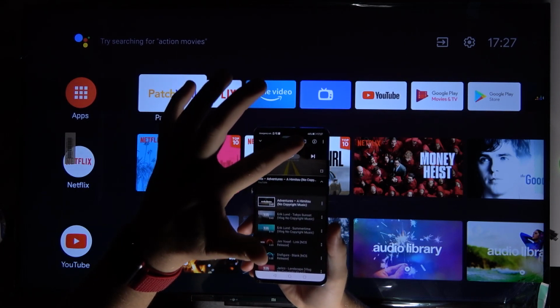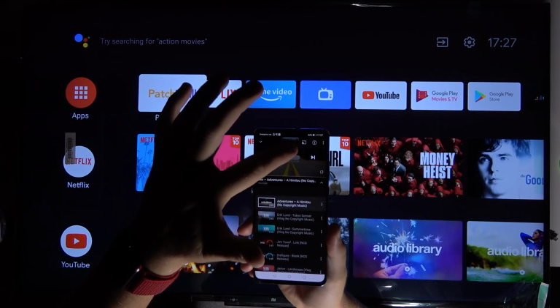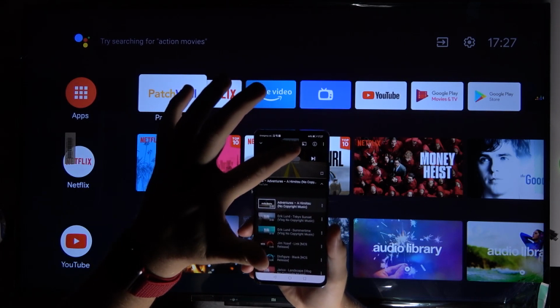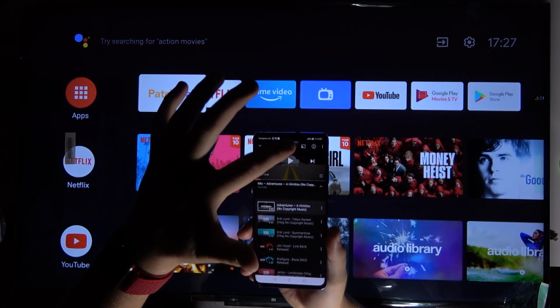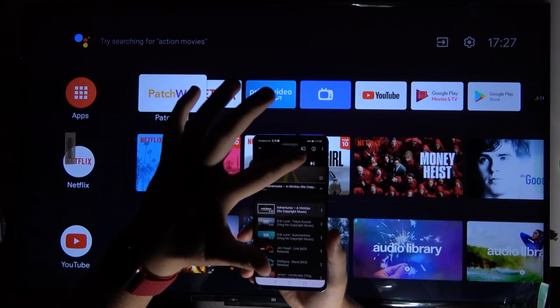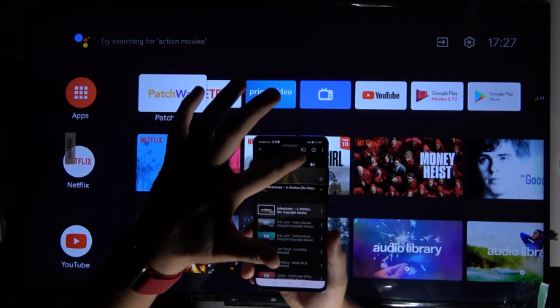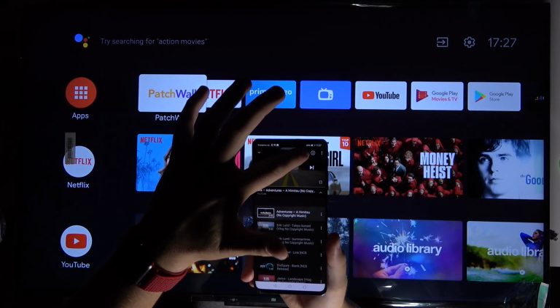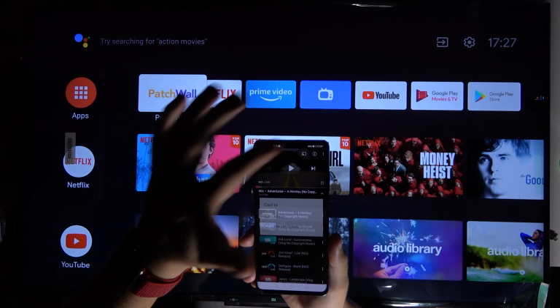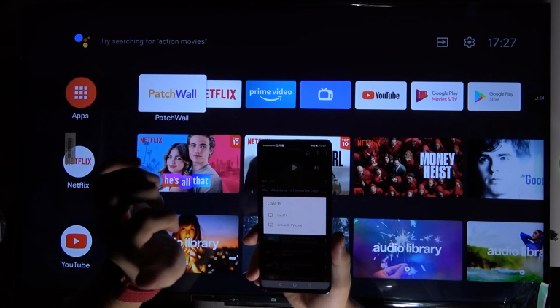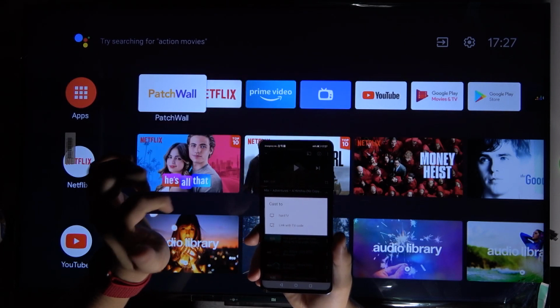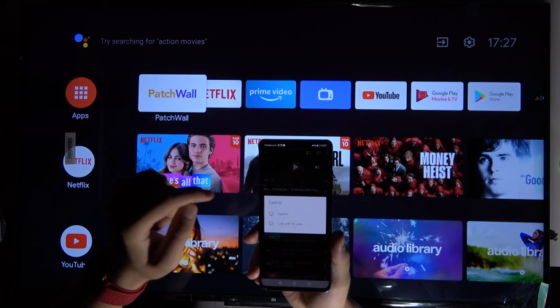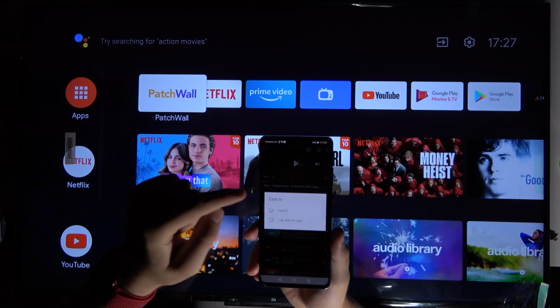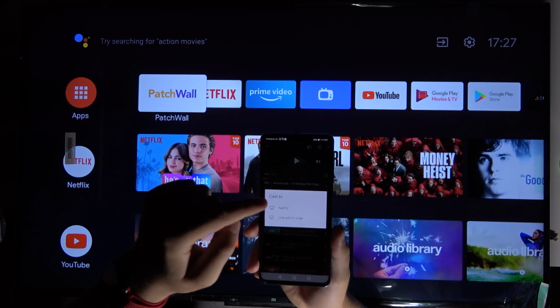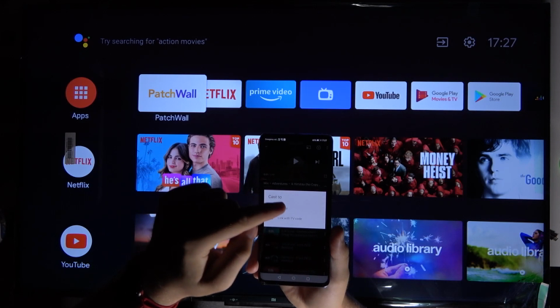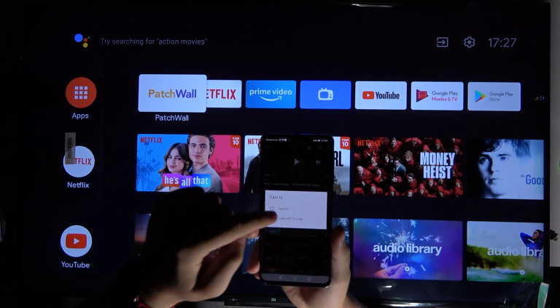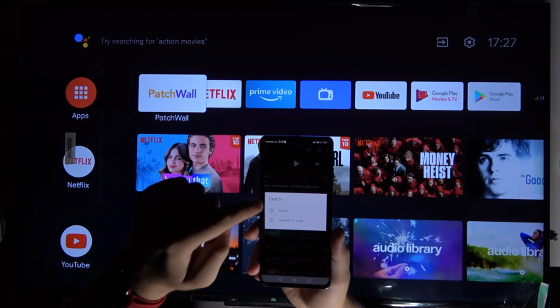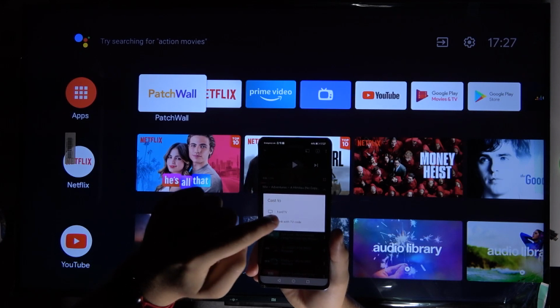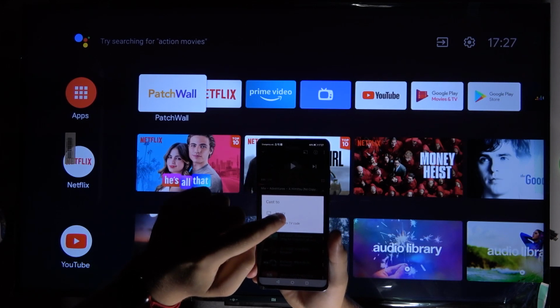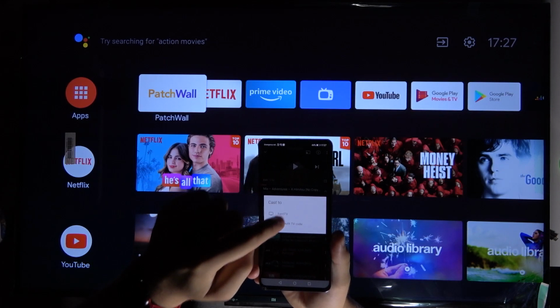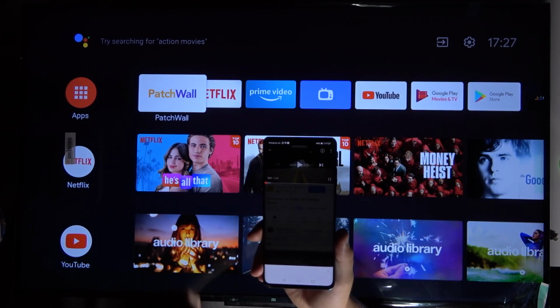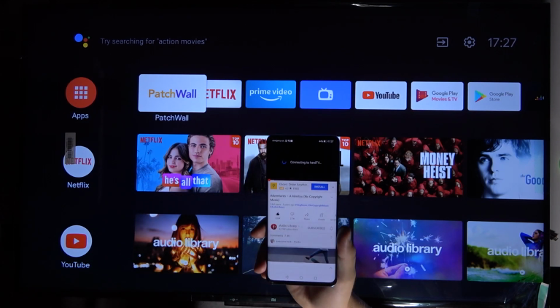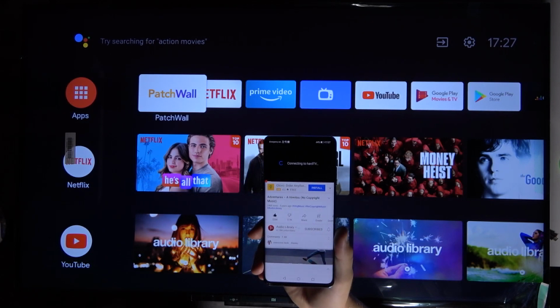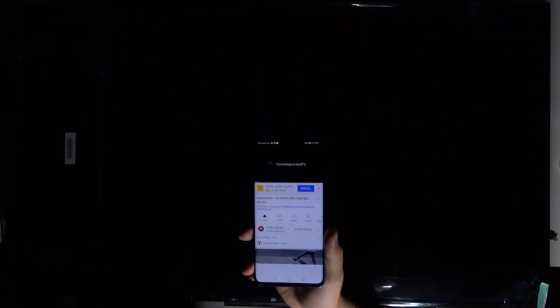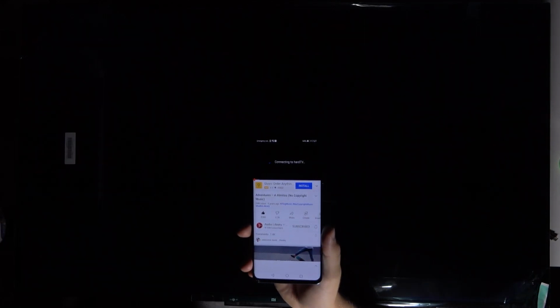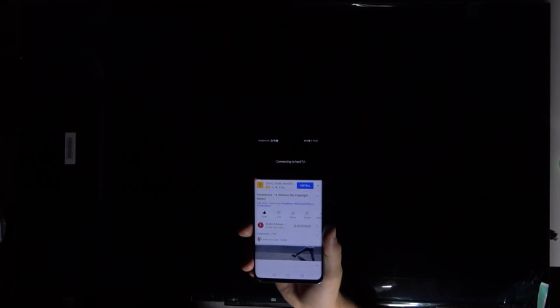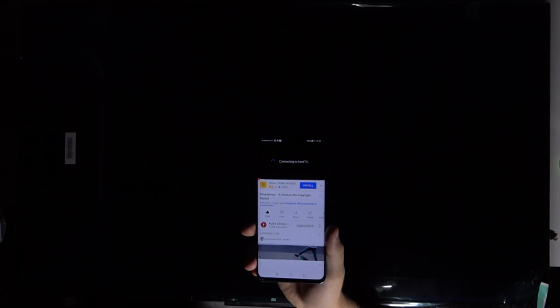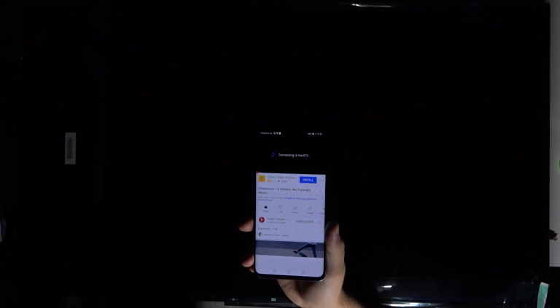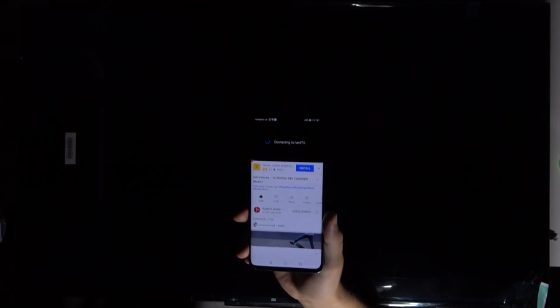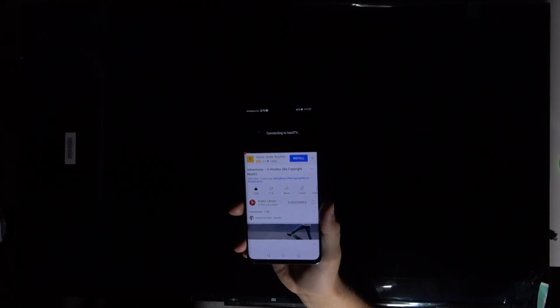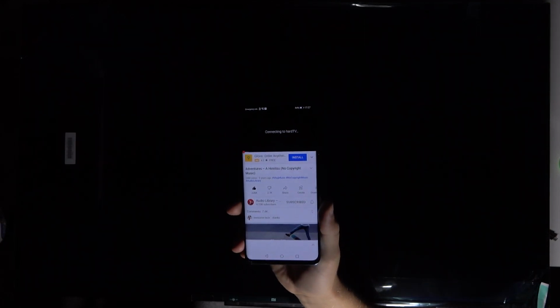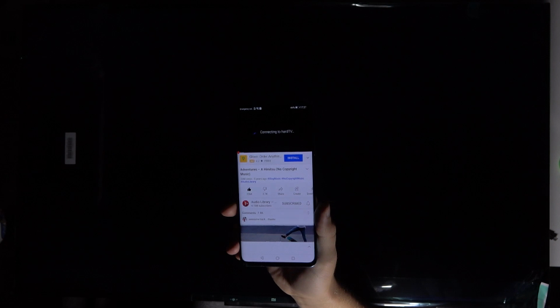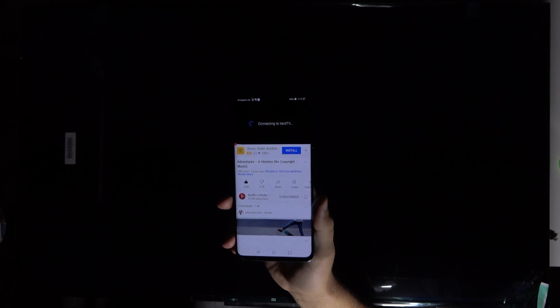Right now we have to tap on the Chromecast icon, and then select your TV from the list. As you can see, the cast is on the way.